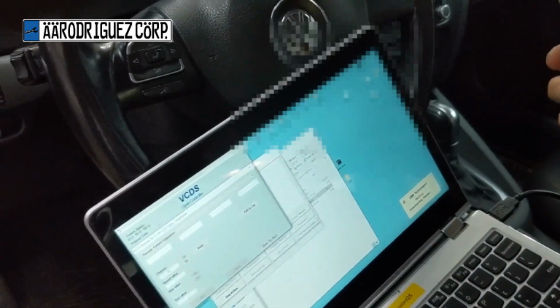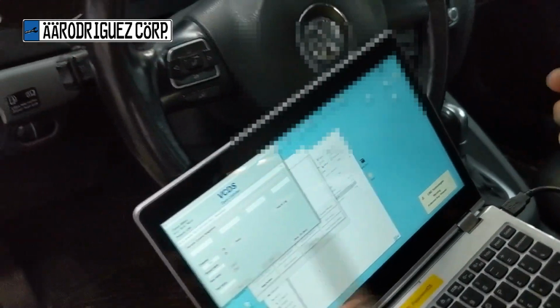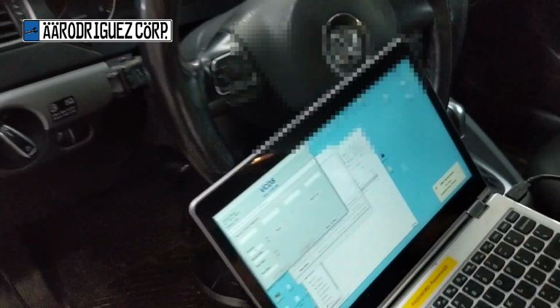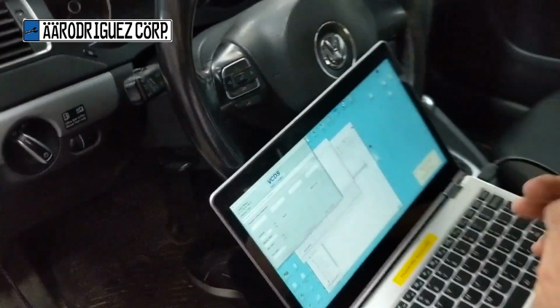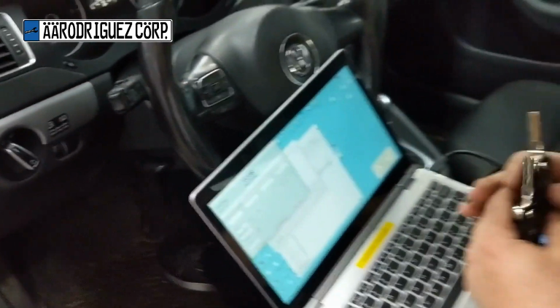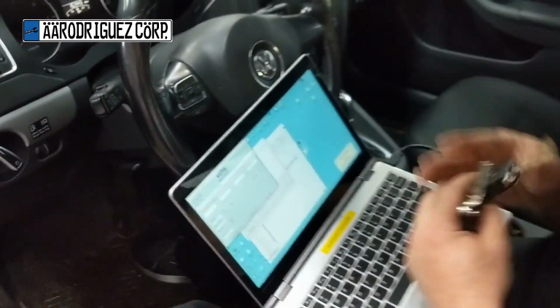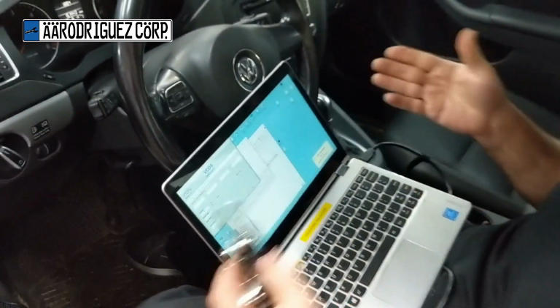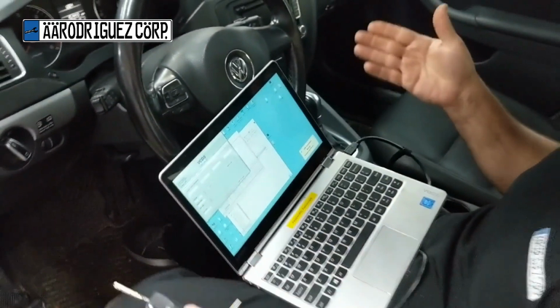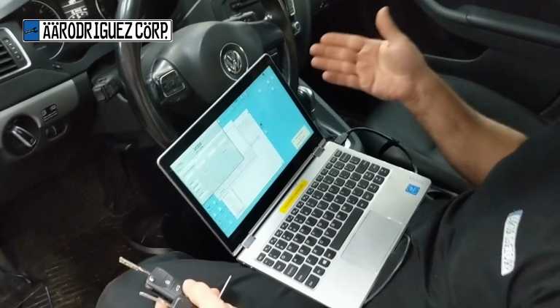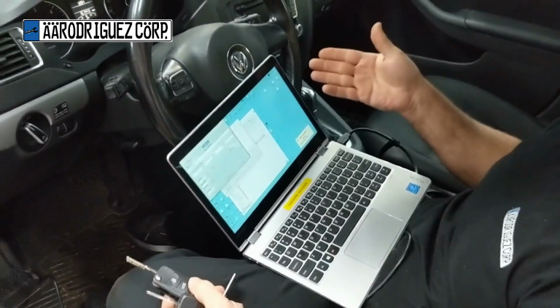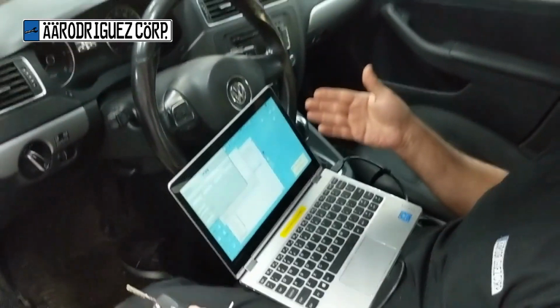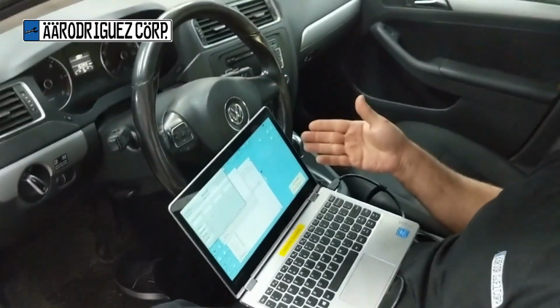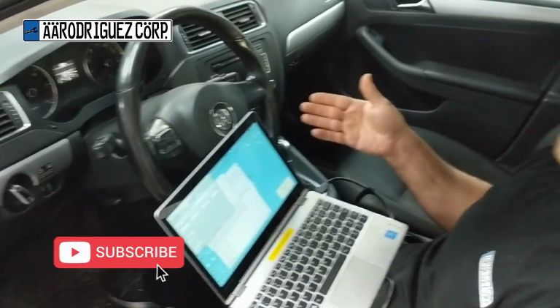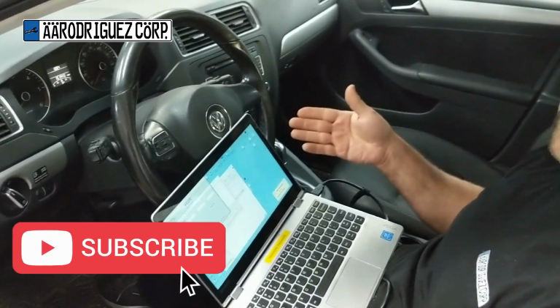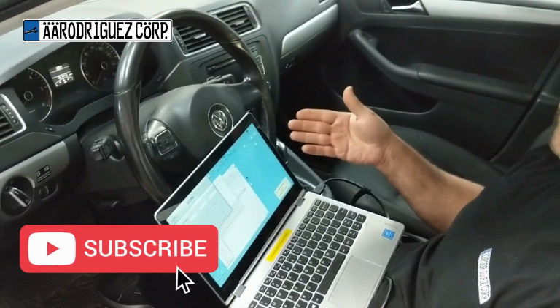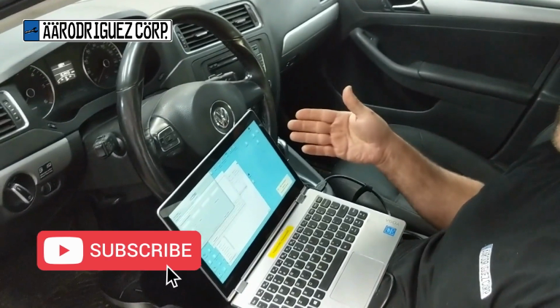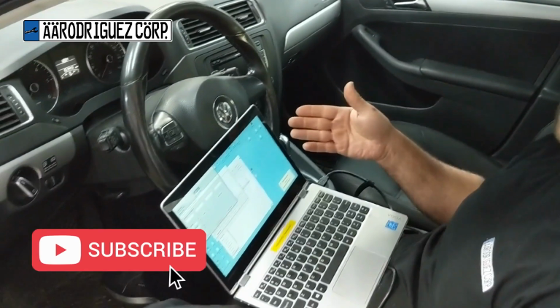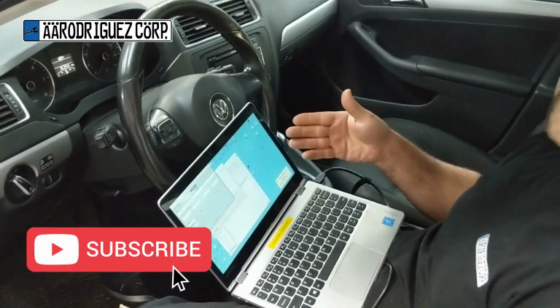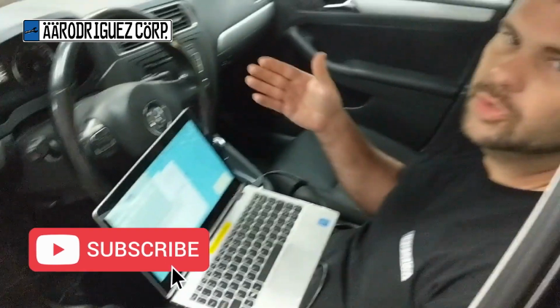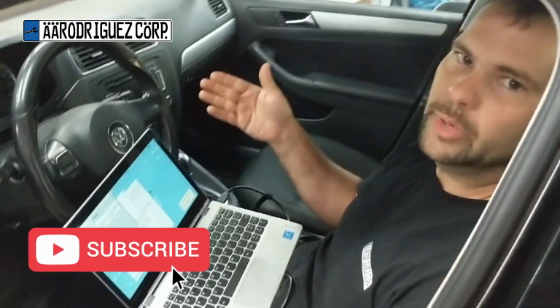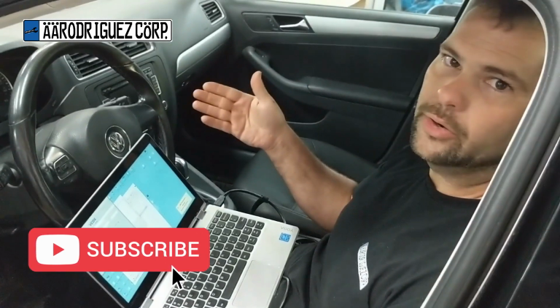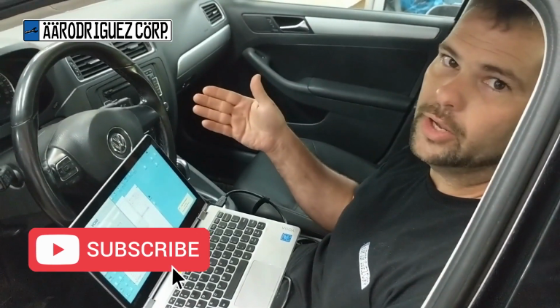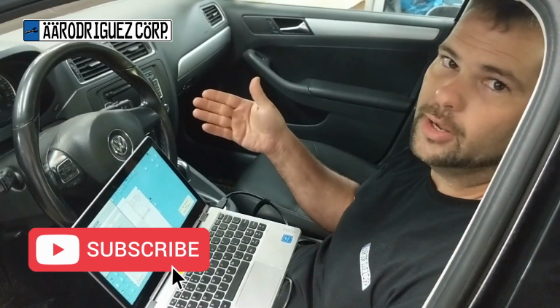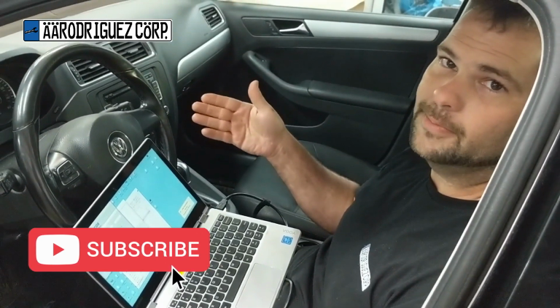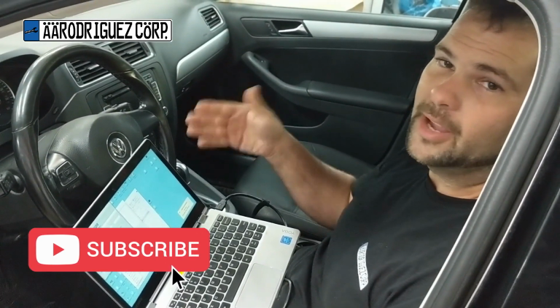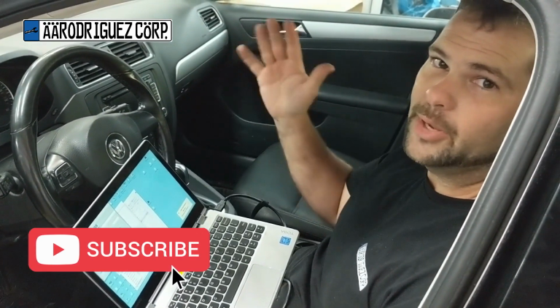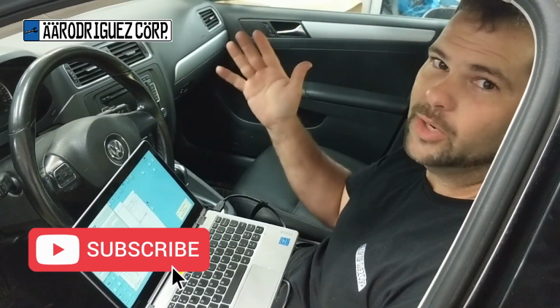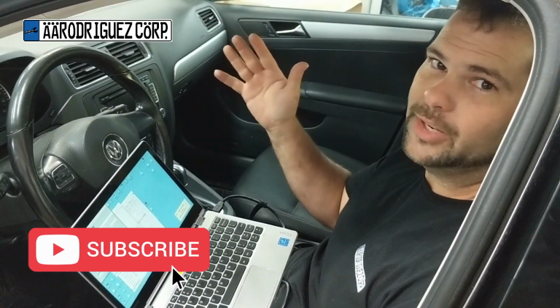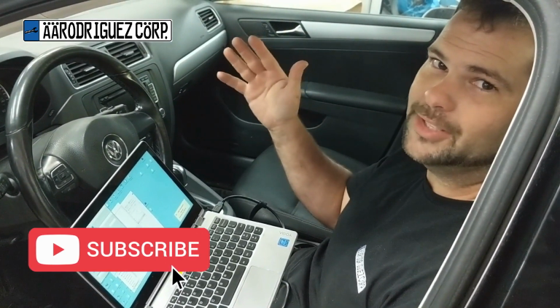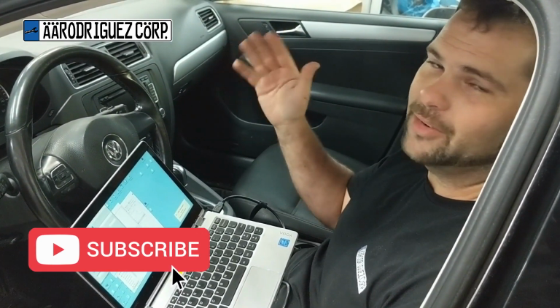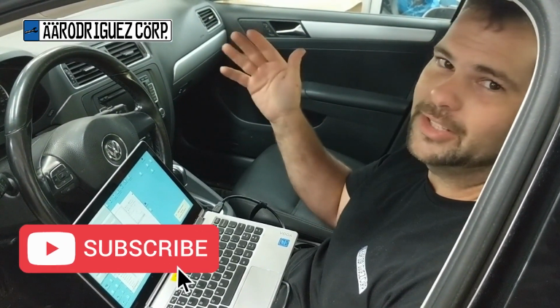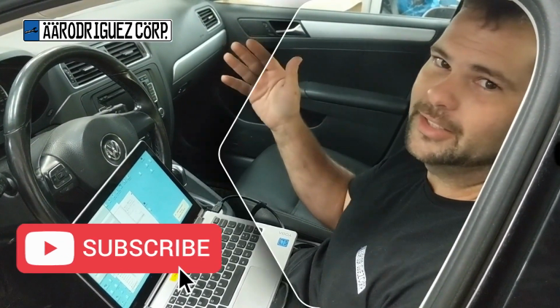Now we're going to test them — both keys are working. Hope this video was helpful. We rent both tools, VCDS and Vagtaco, on our website tunemyeuro.com. I'm Andrew Rodriguez — have a great day.